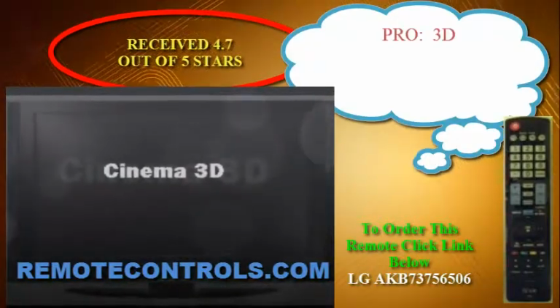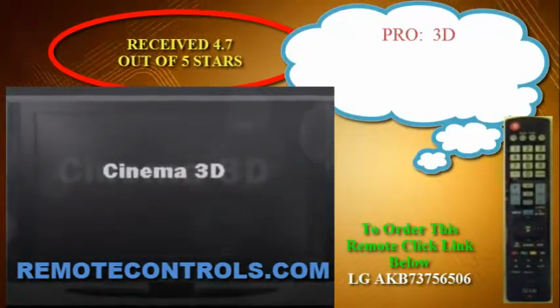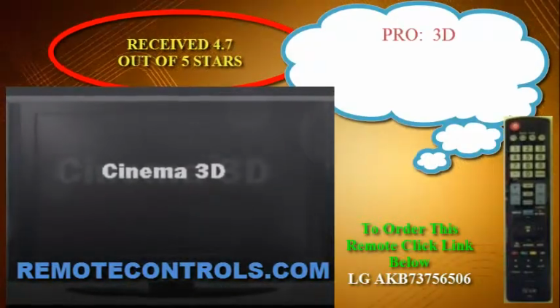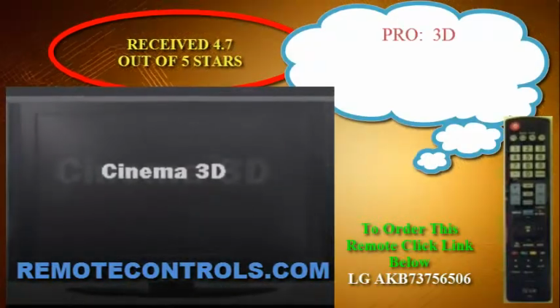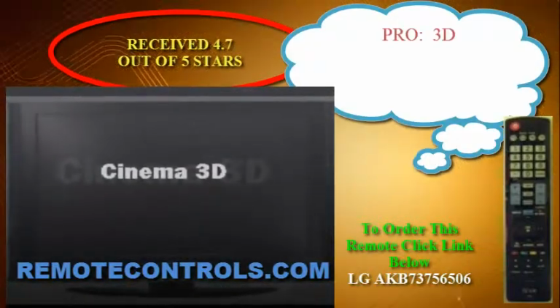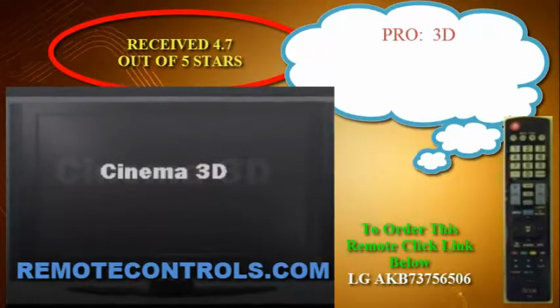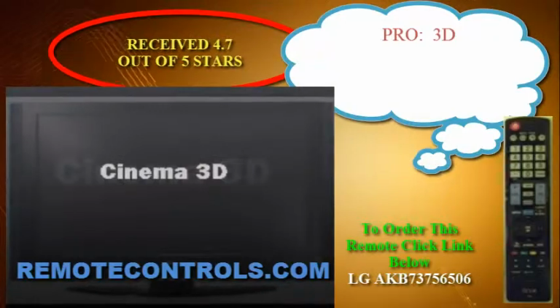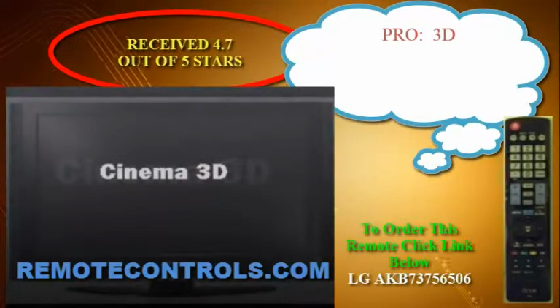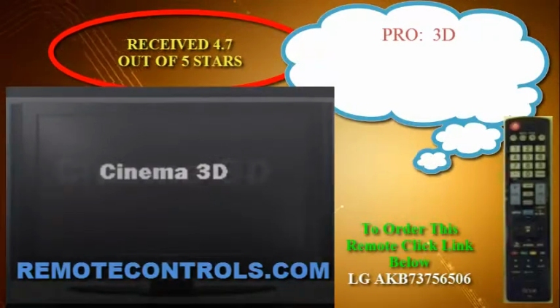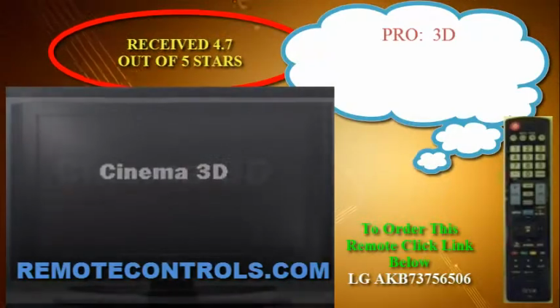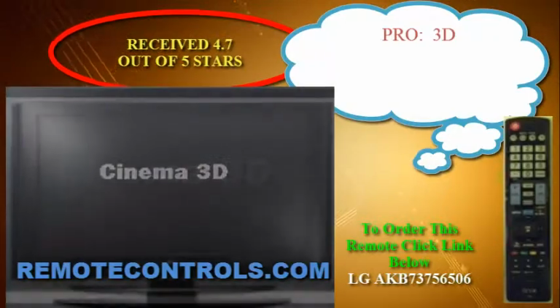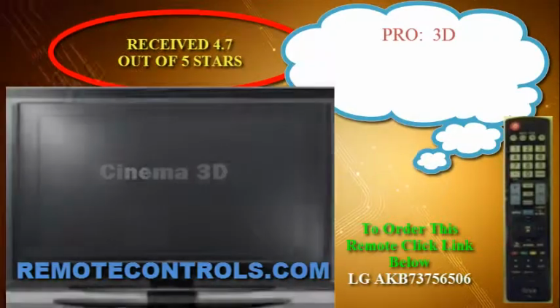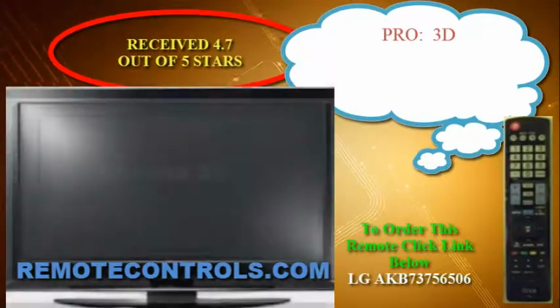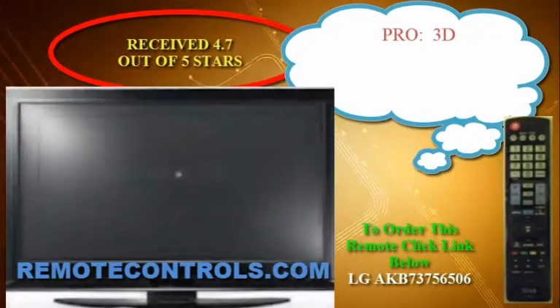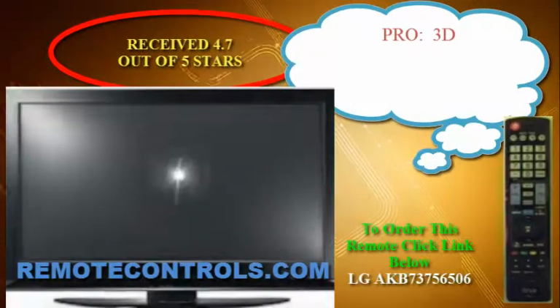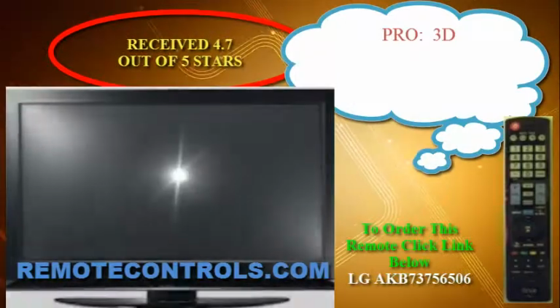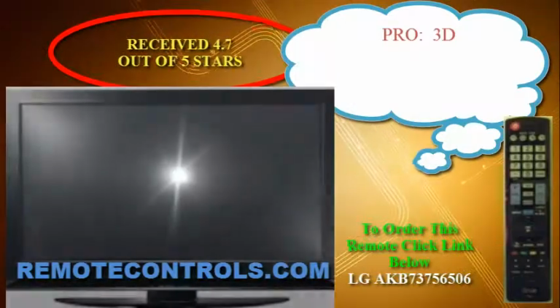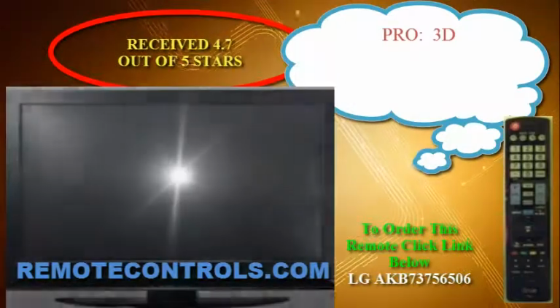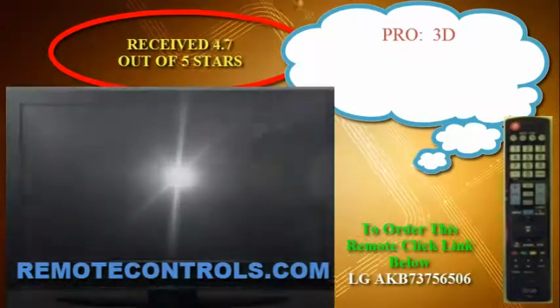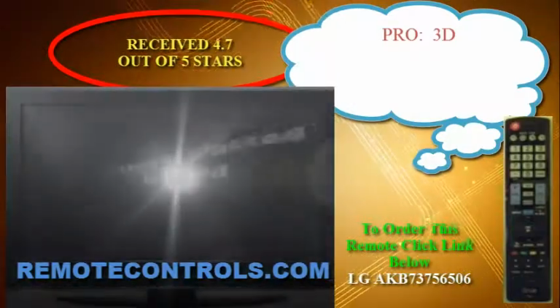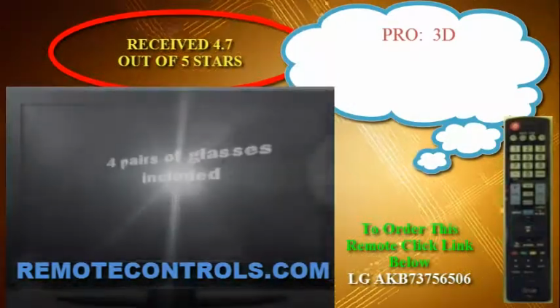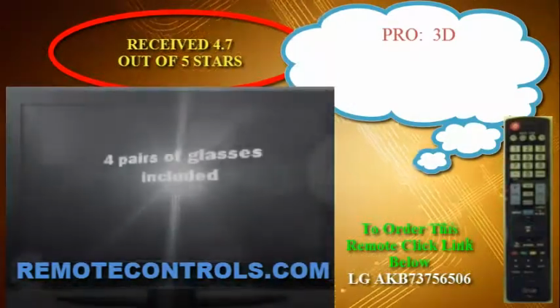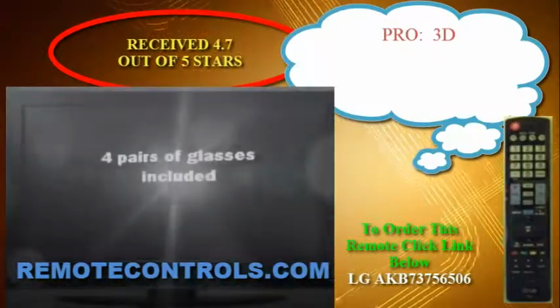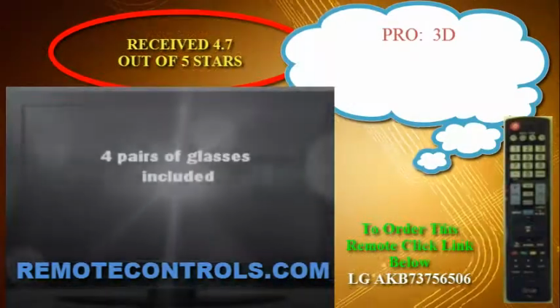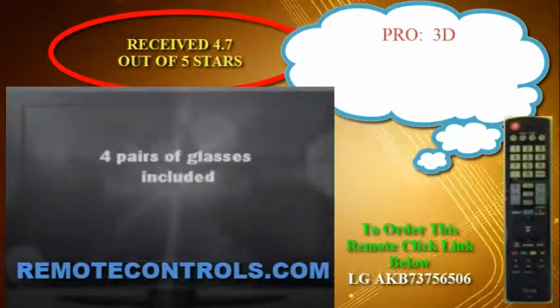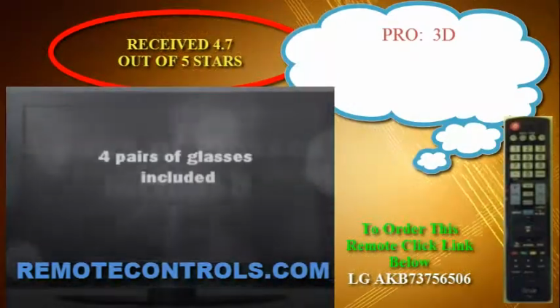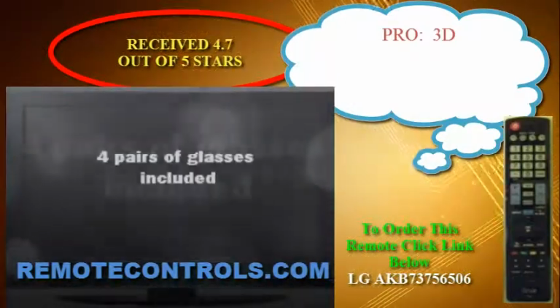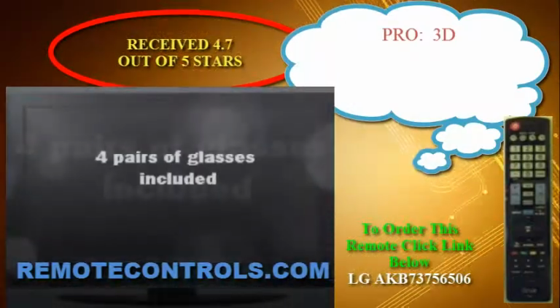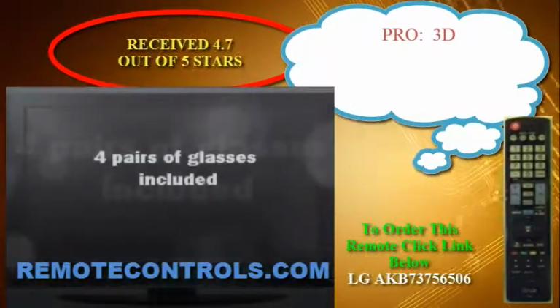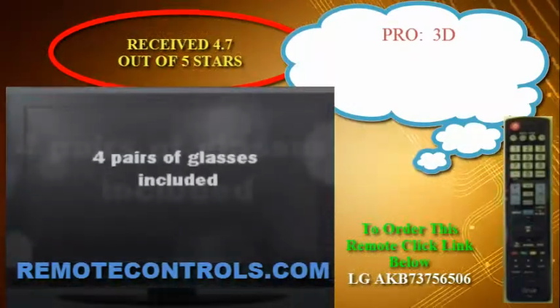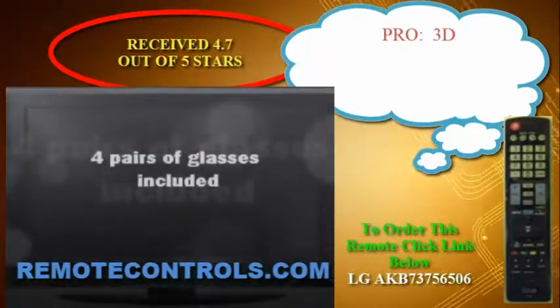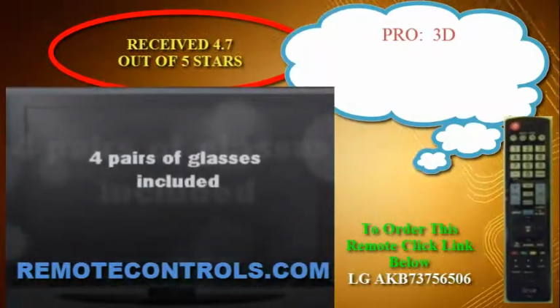LG's LED technology delivers amazing brightness, clarity, and color detail.